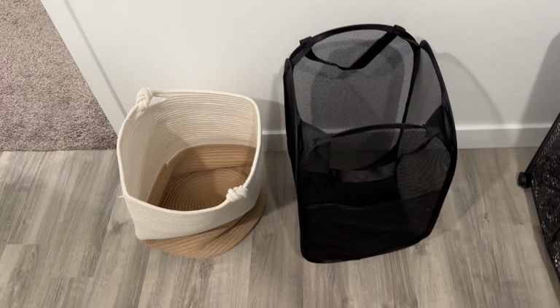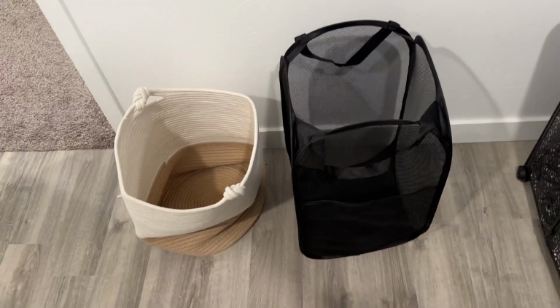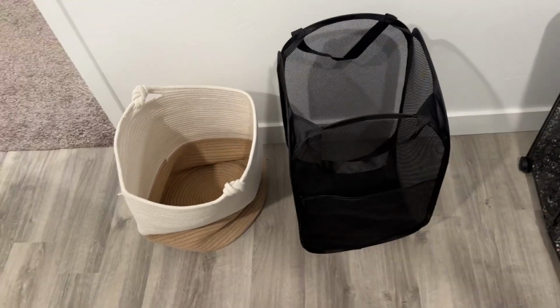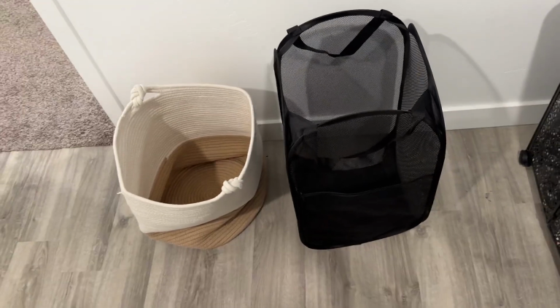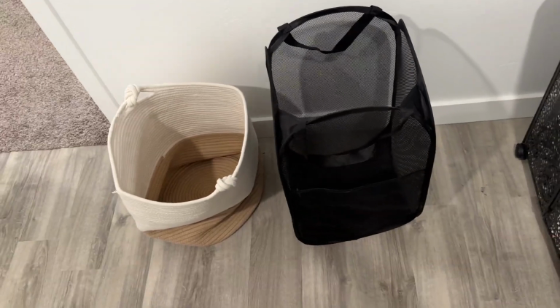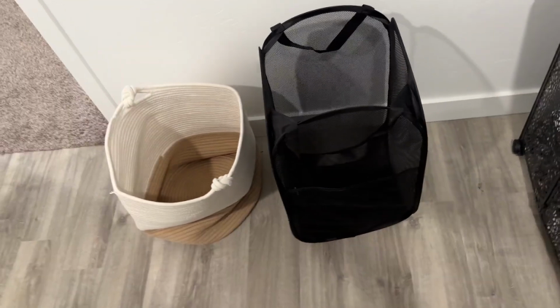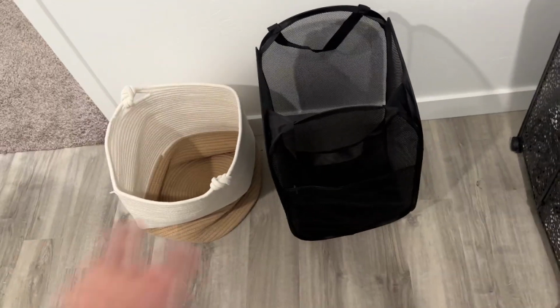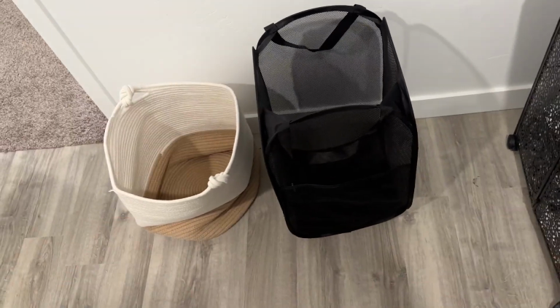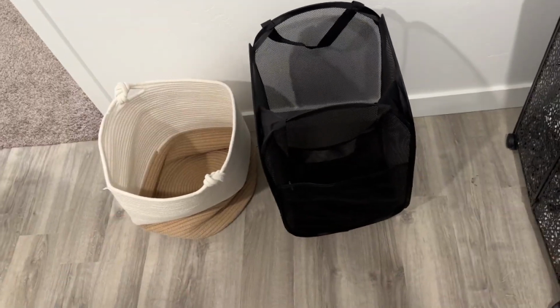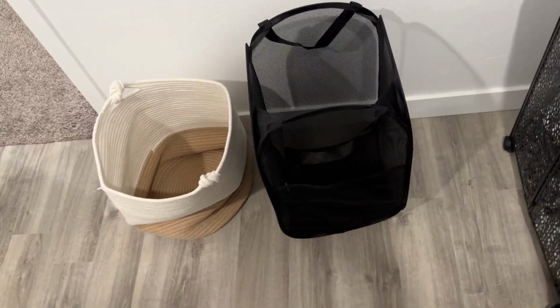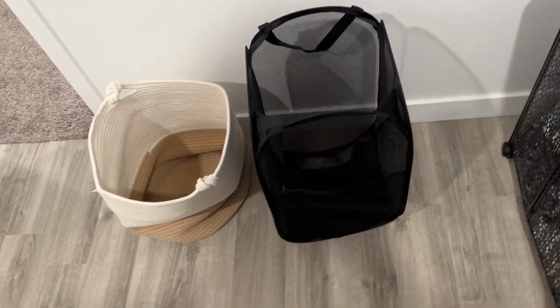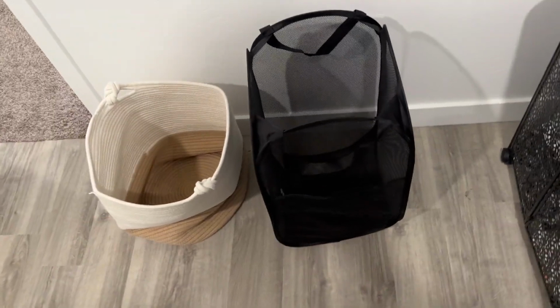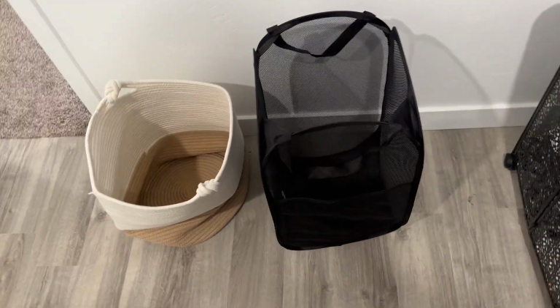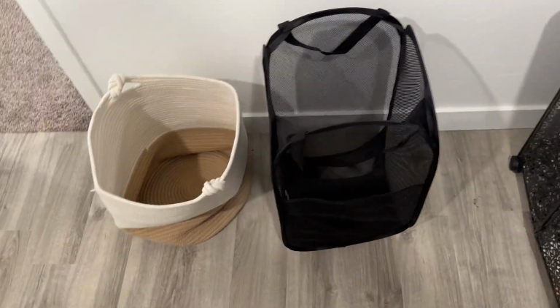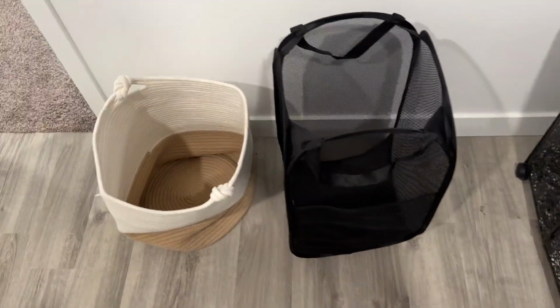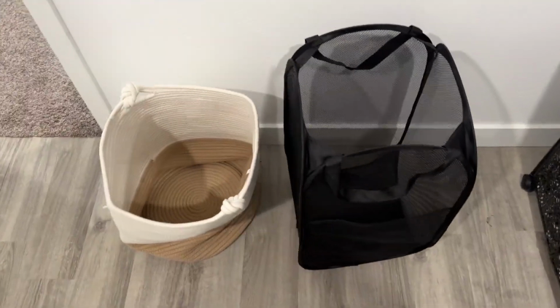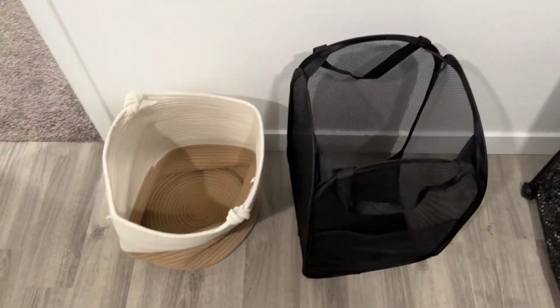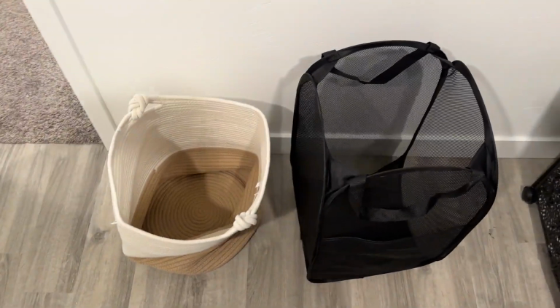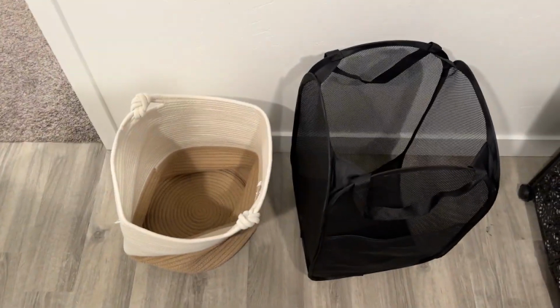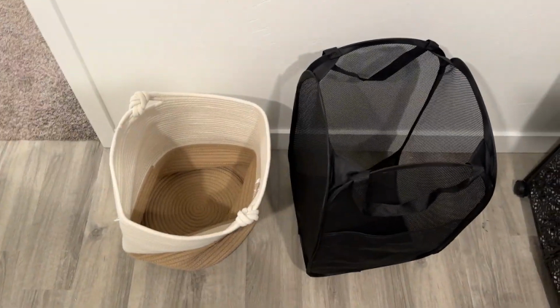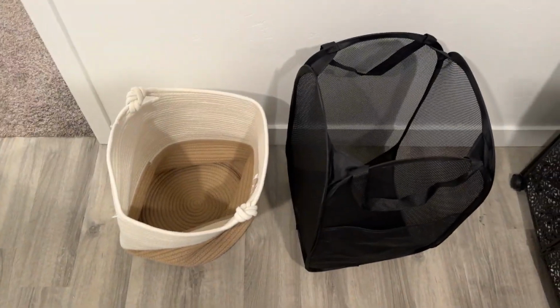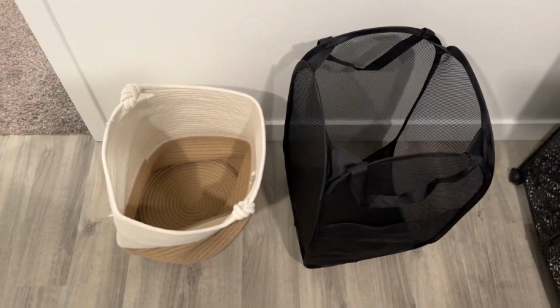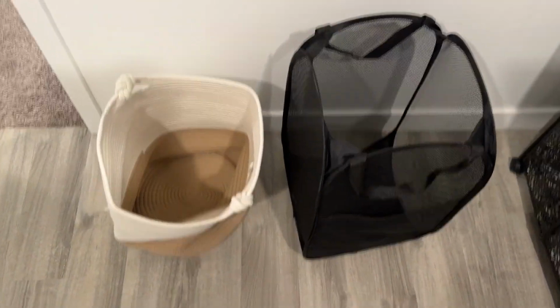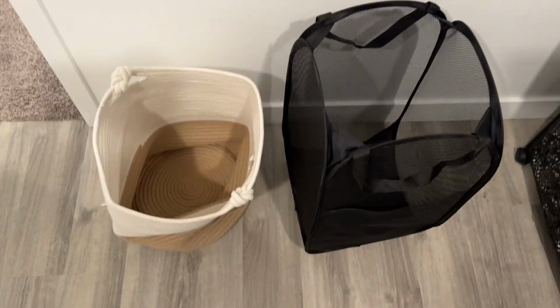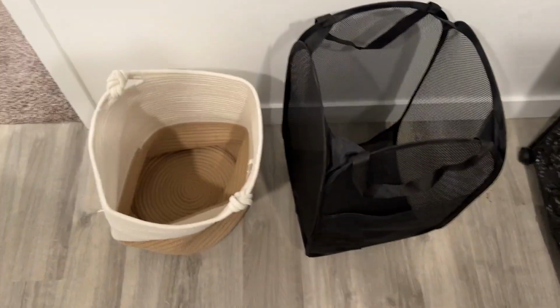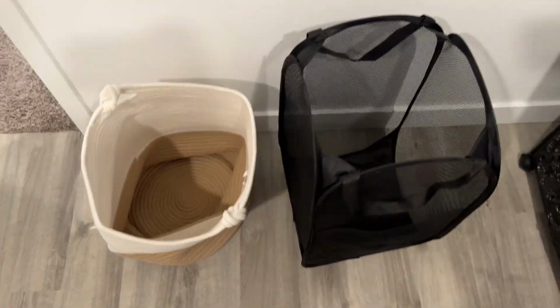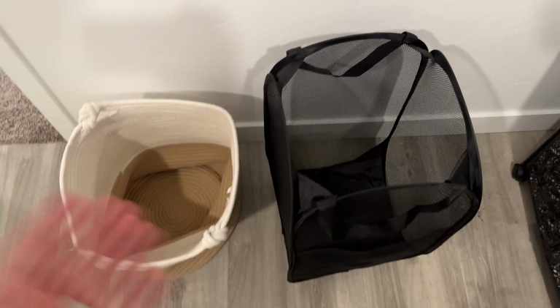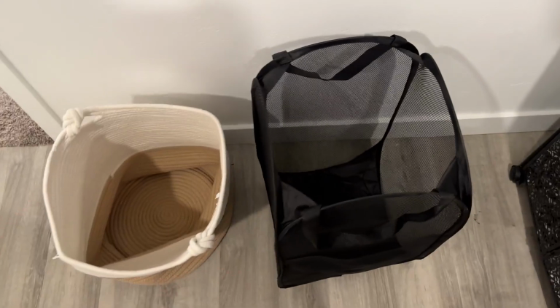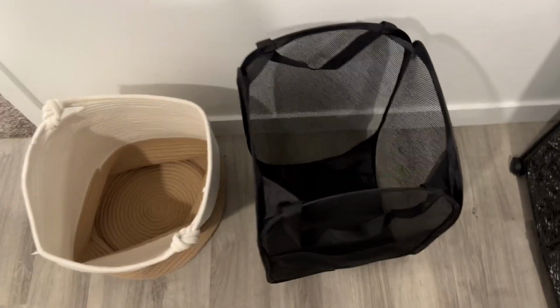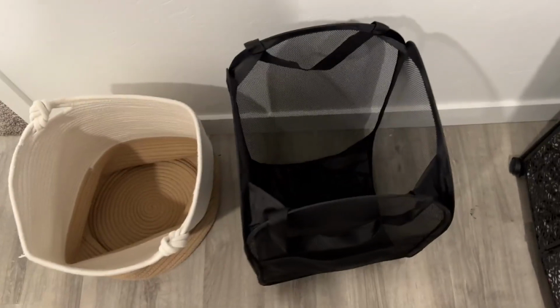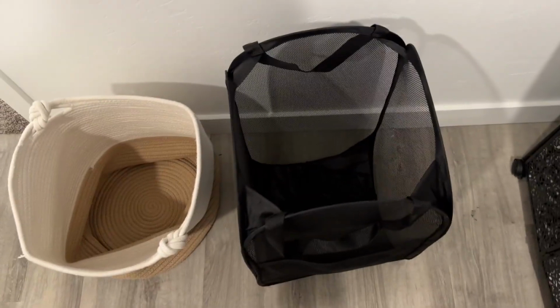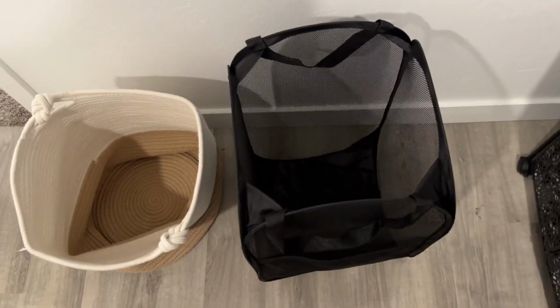Today I wanted to give you a side-by-side comparison of these two different hampers, kind of the pros and cons of each one.